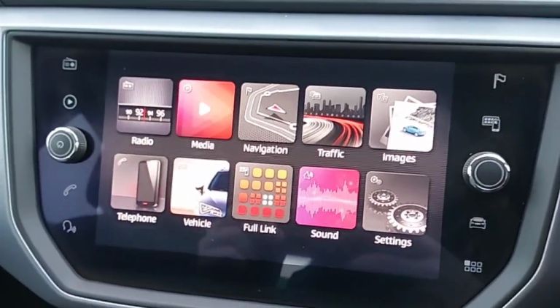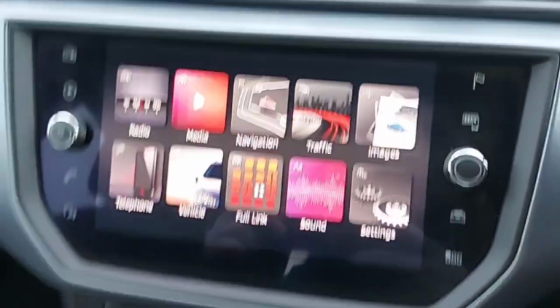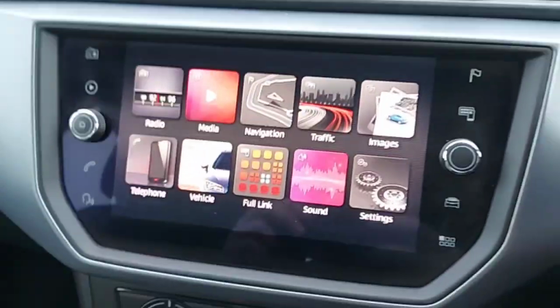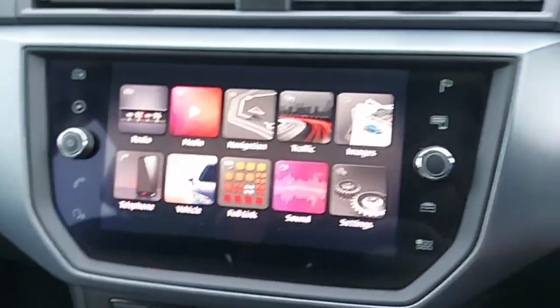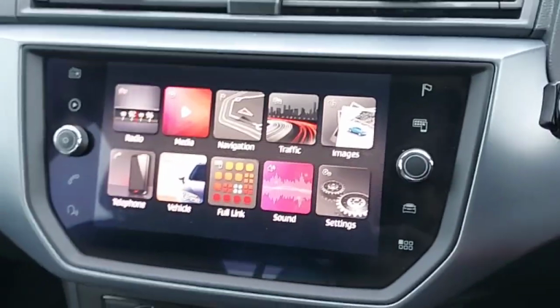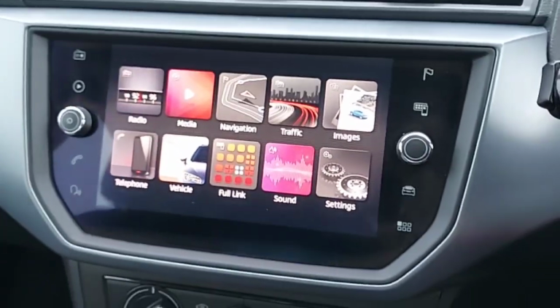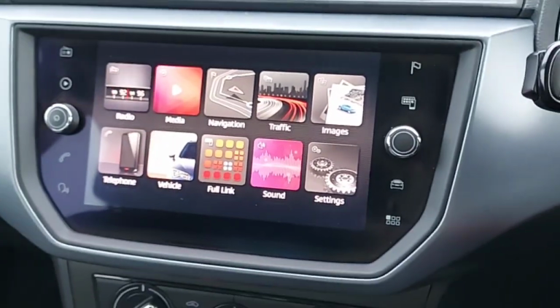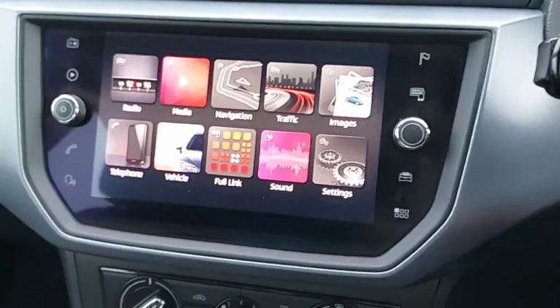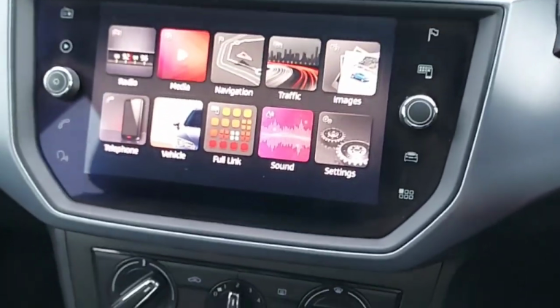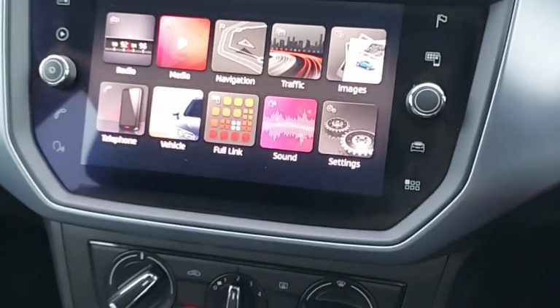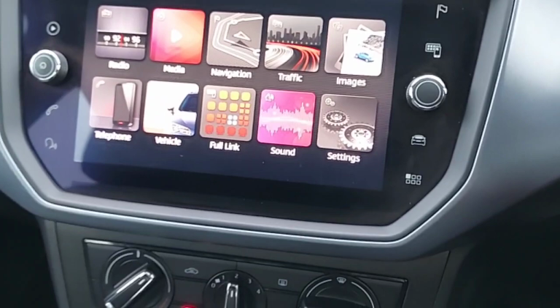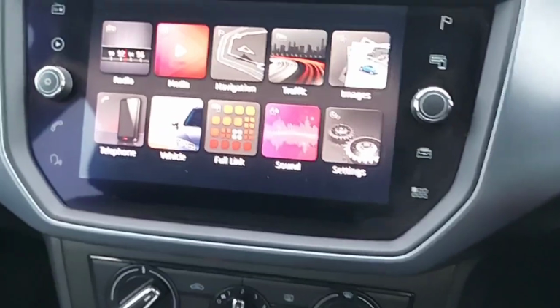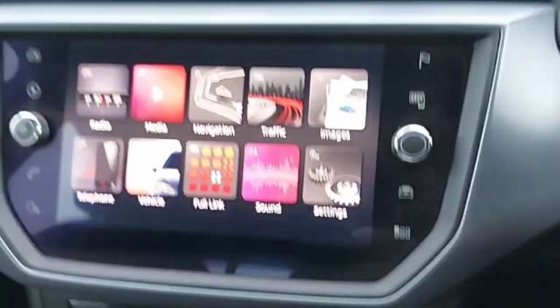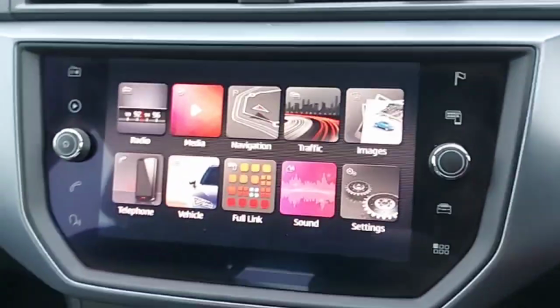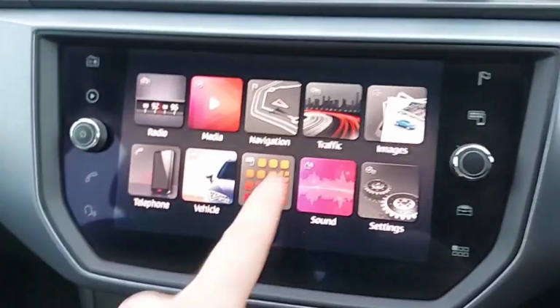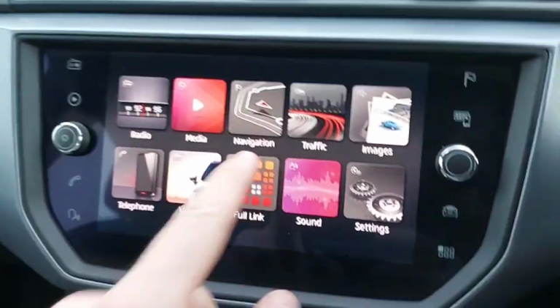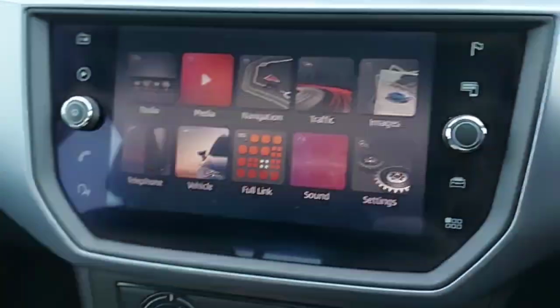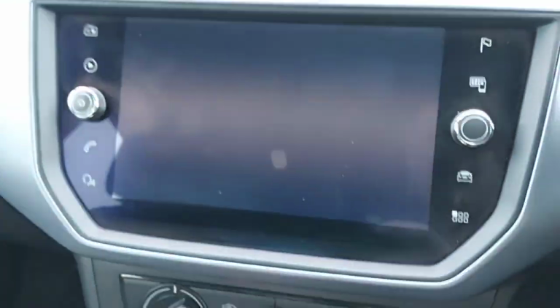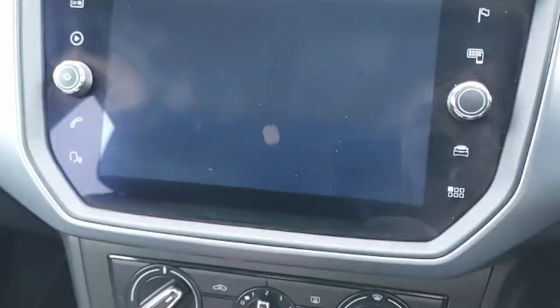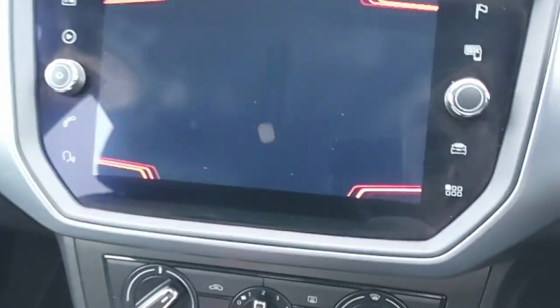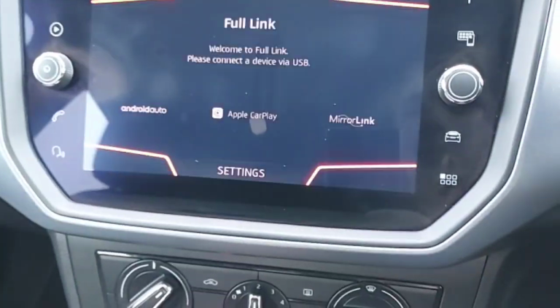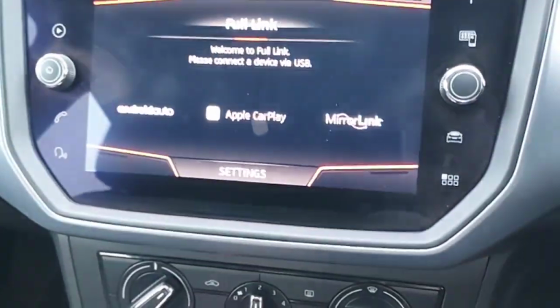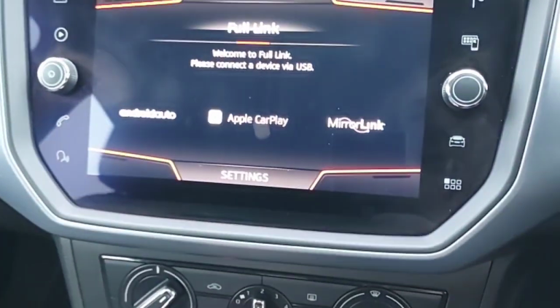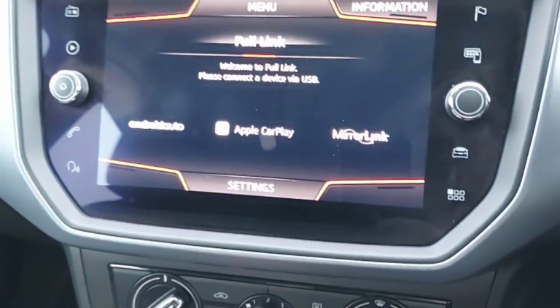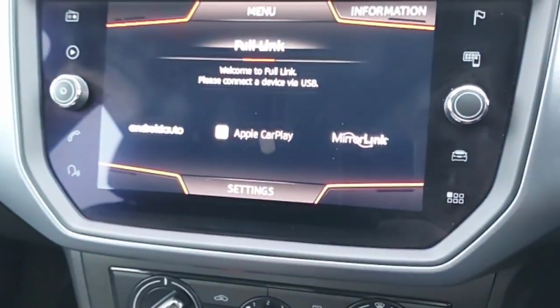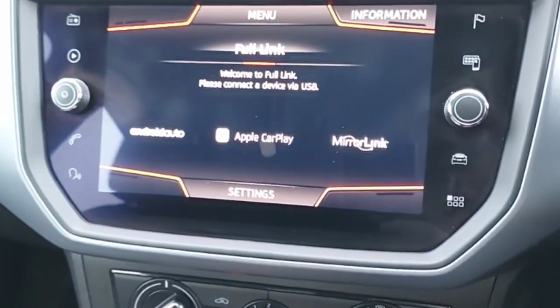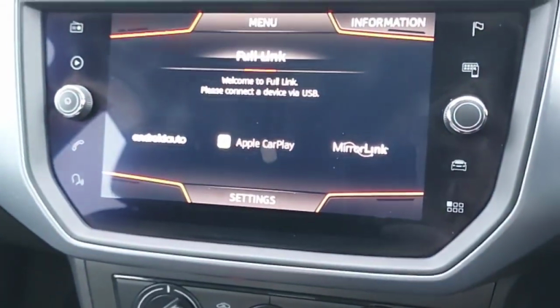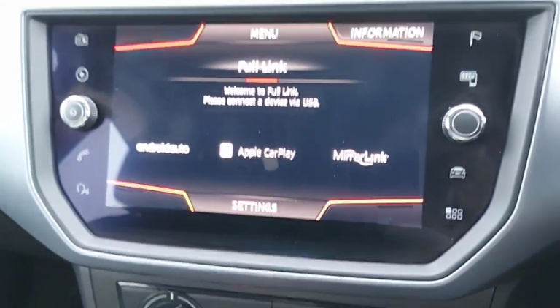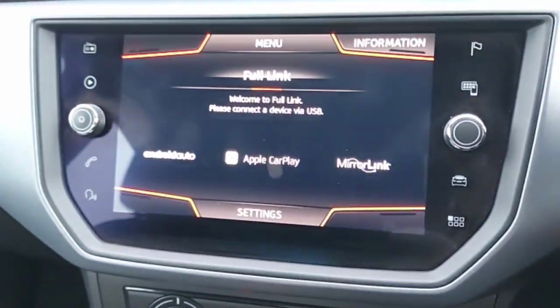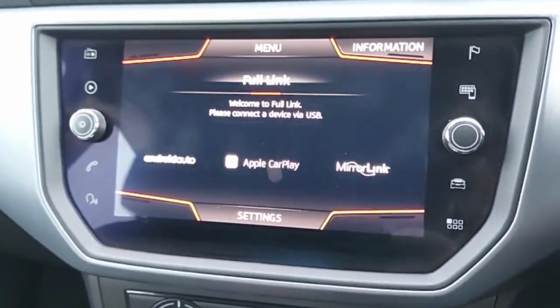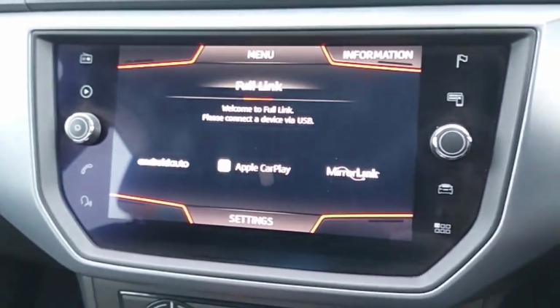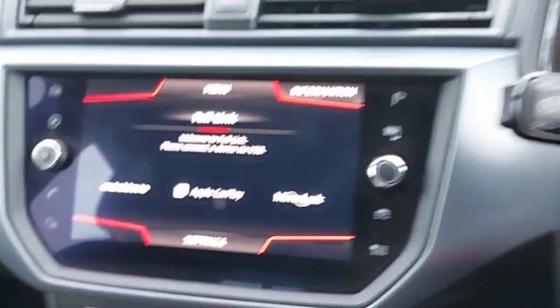This car also comes with all the radio stations you want, satellite navigation, and you can always connect your phone via Bluetooth. It also comes with SEAT Full Link, which has Android Auto, Apple CarPlay, and MirrorLink.